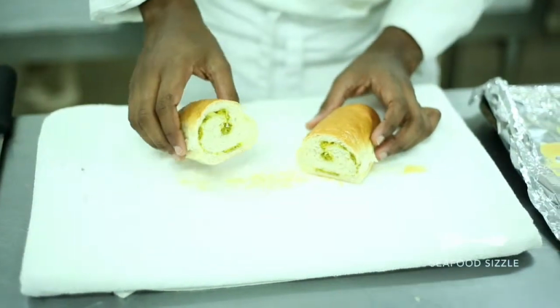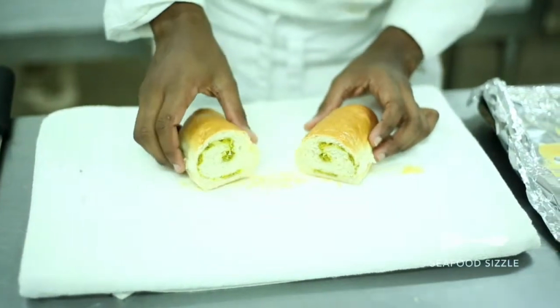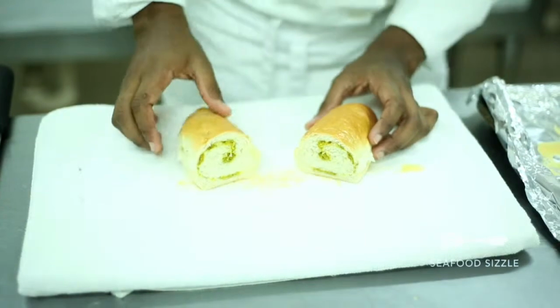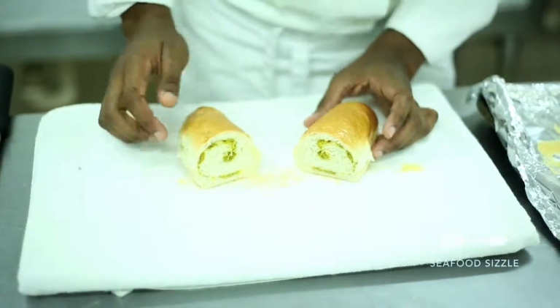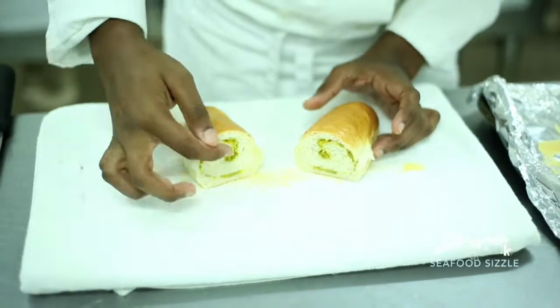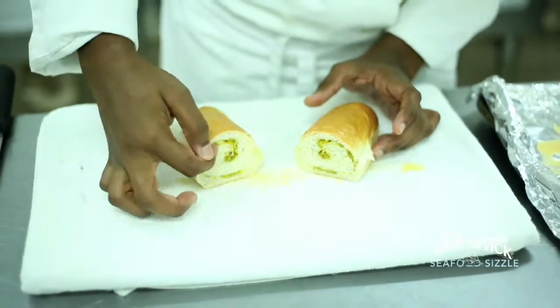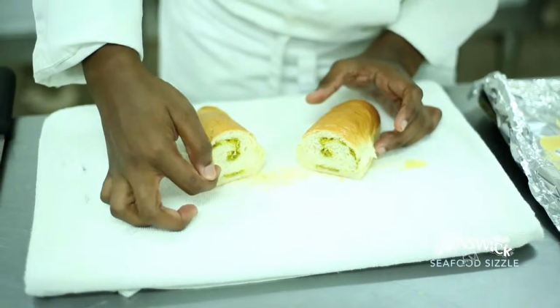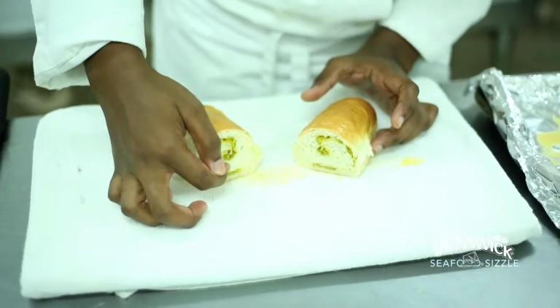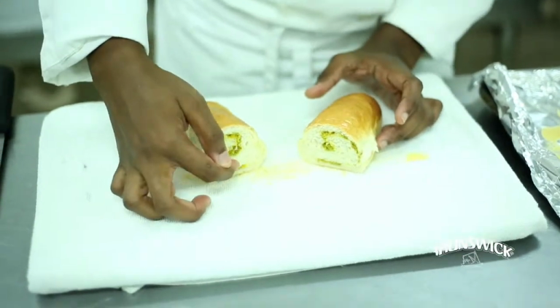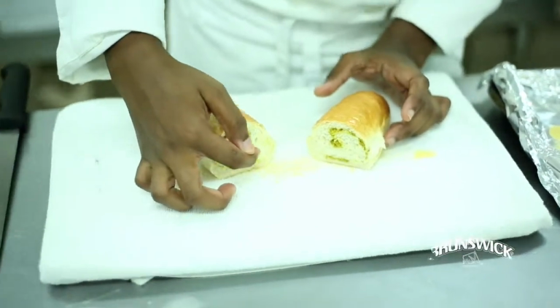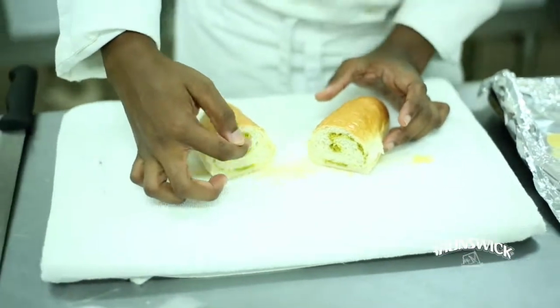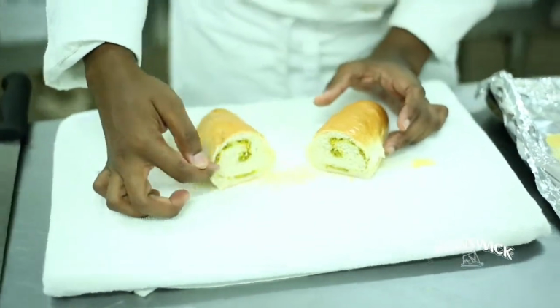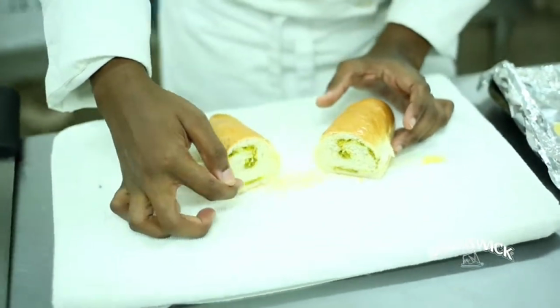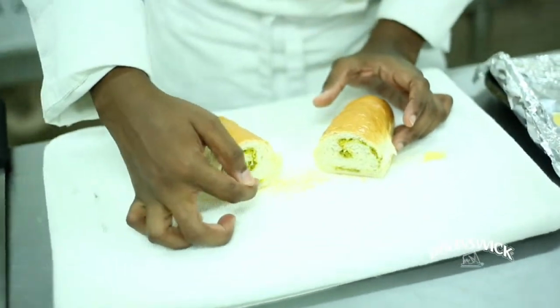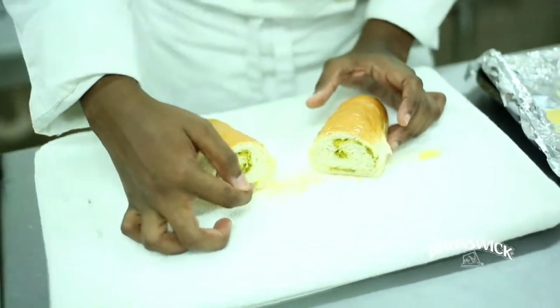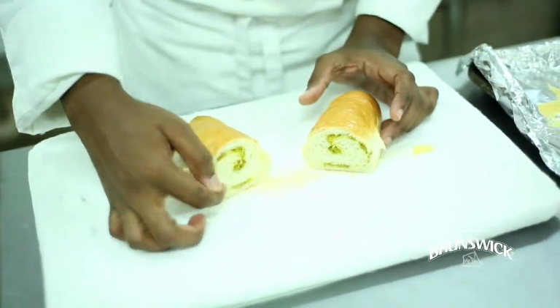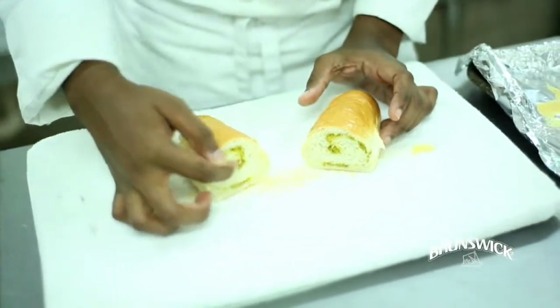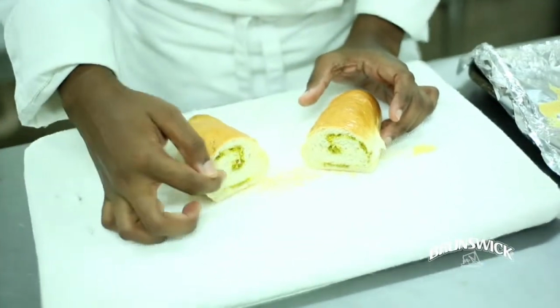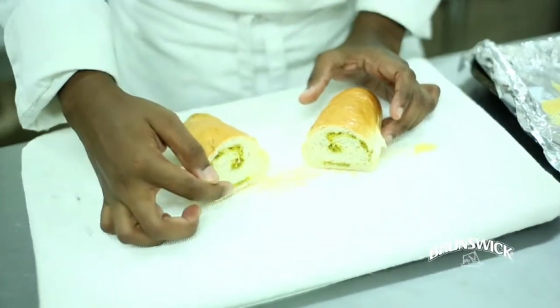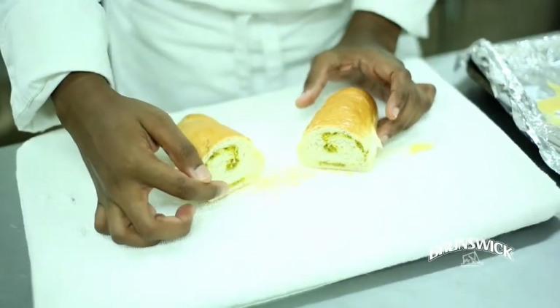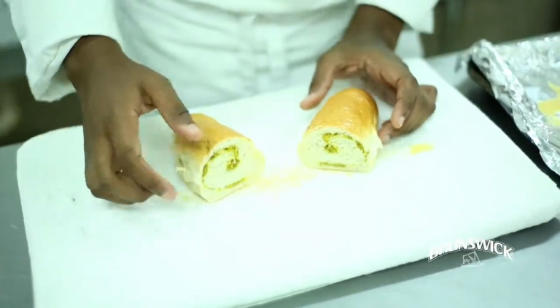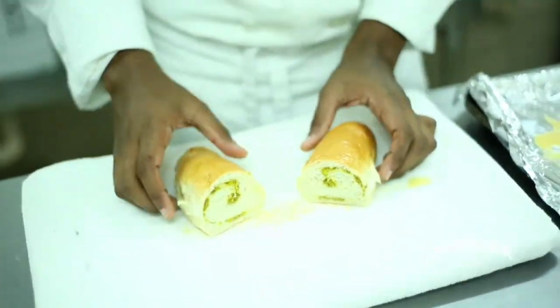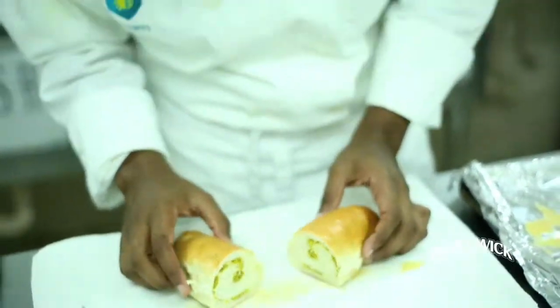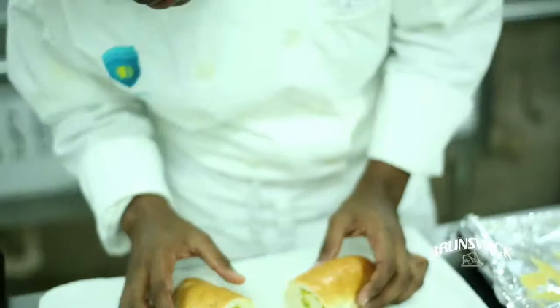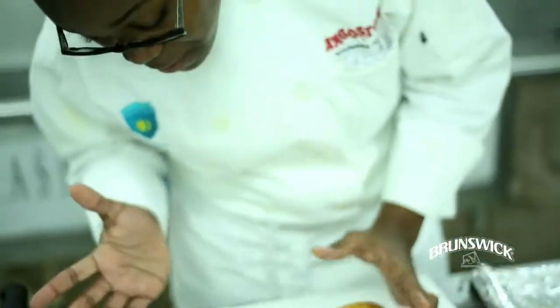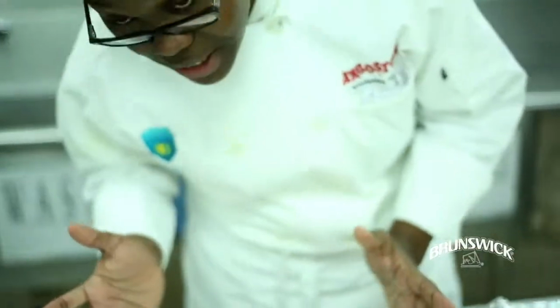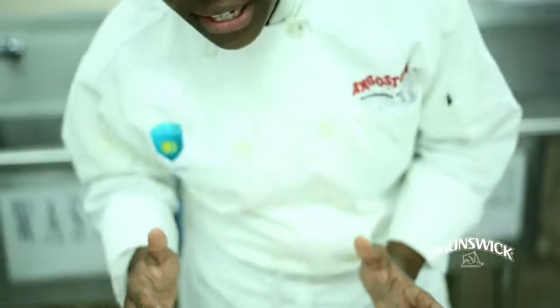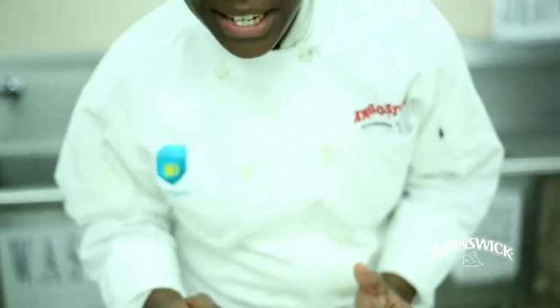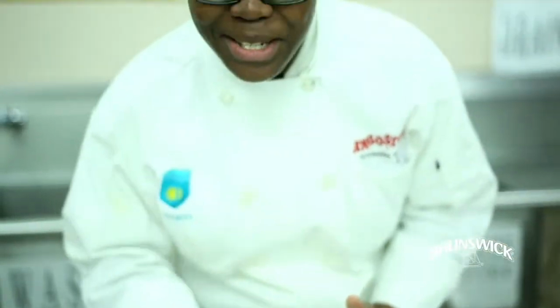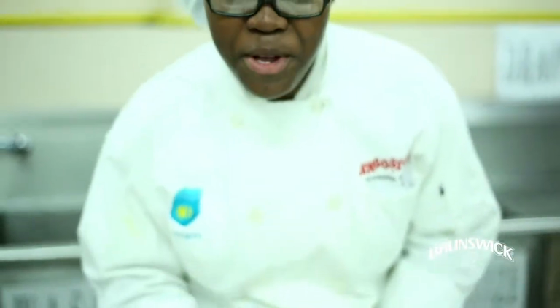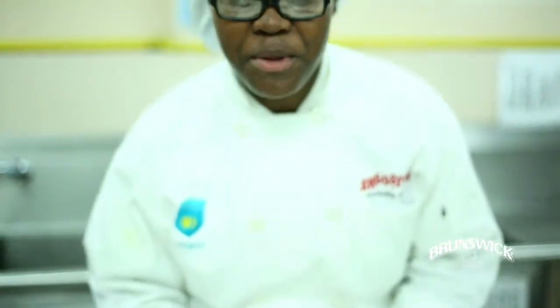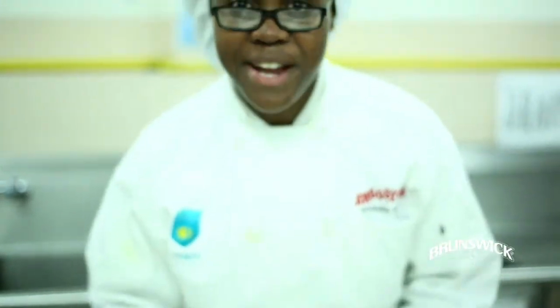That's the swirl — if we had put more filling in, you would have gotten more of it inside. And basically, that's the cream of the bread.